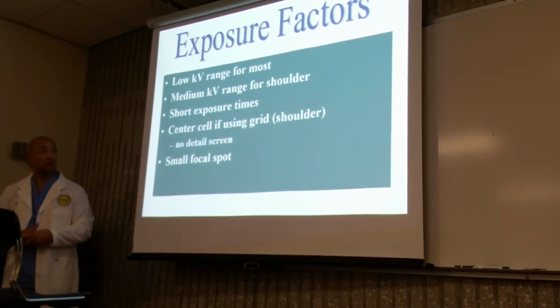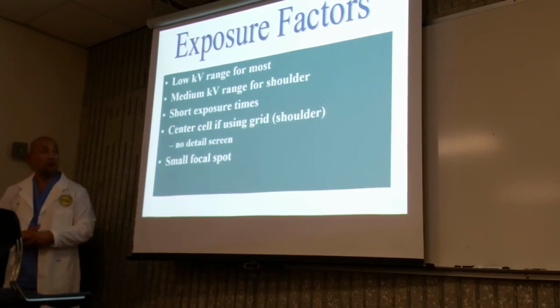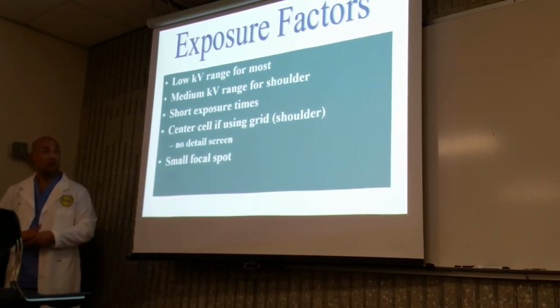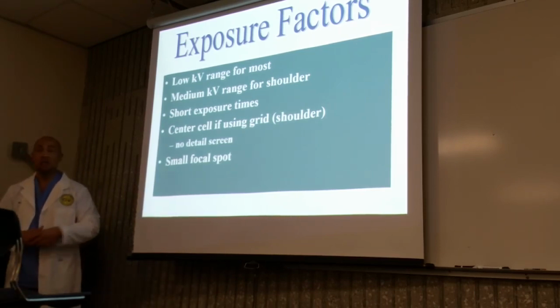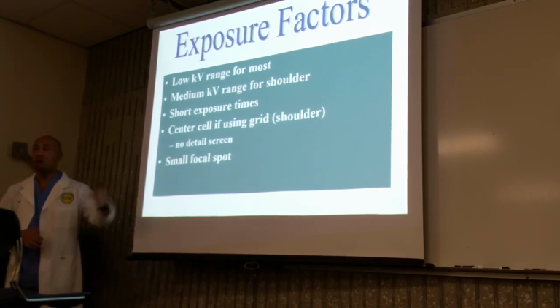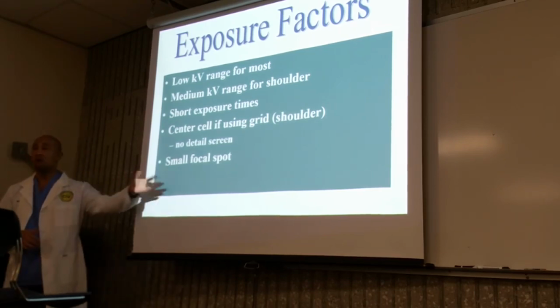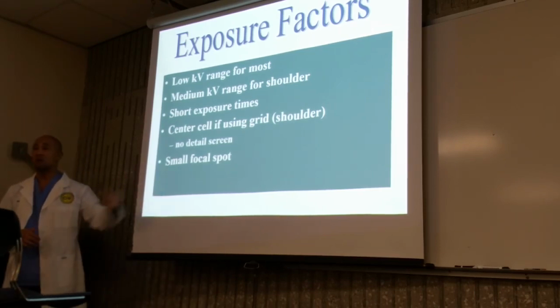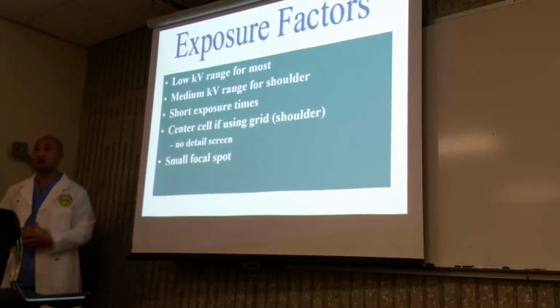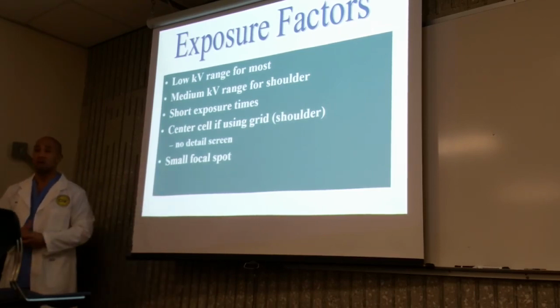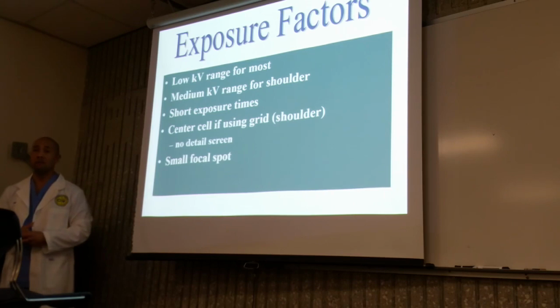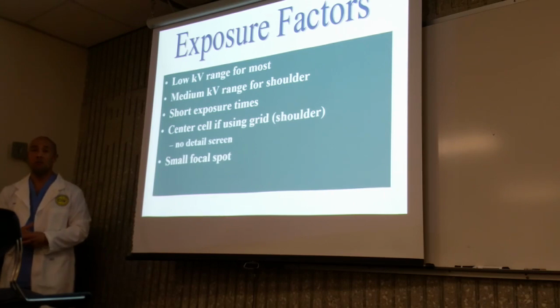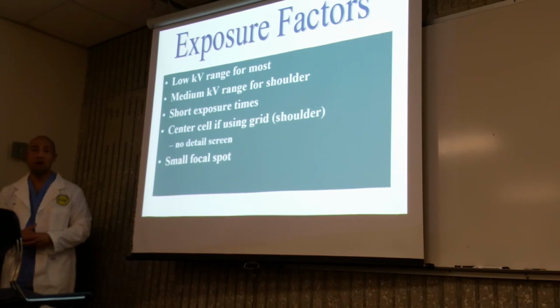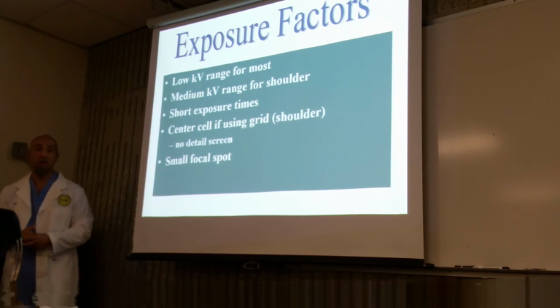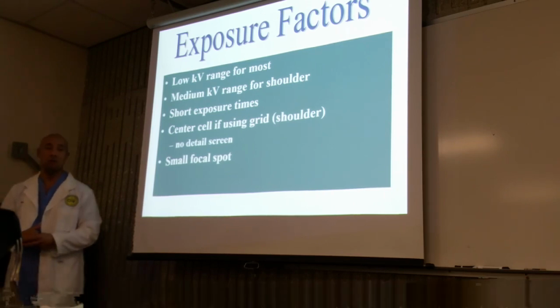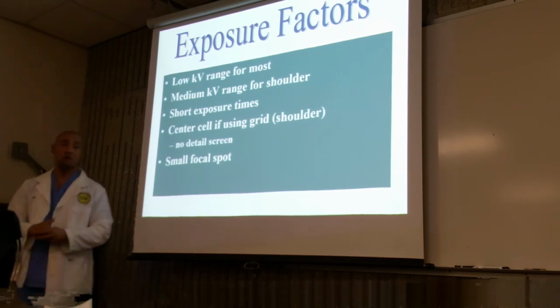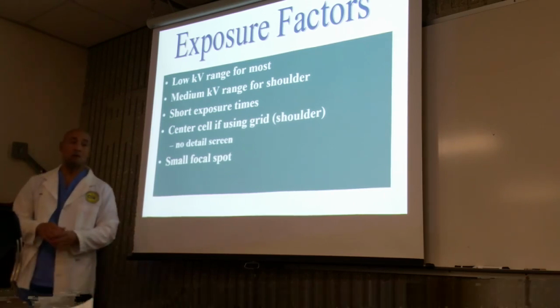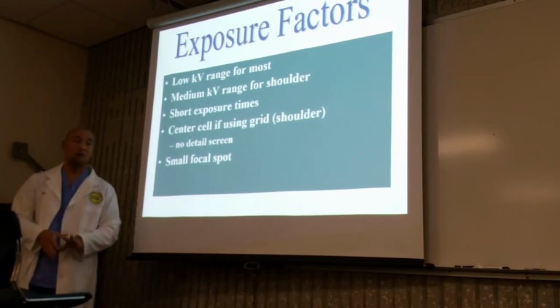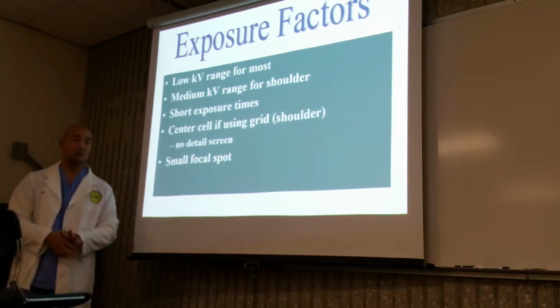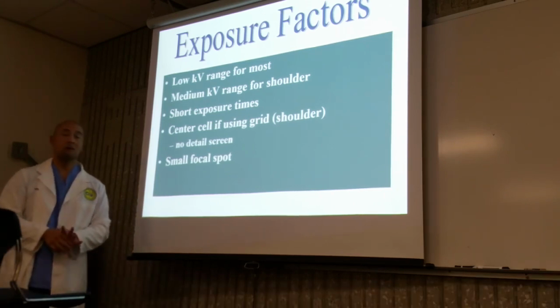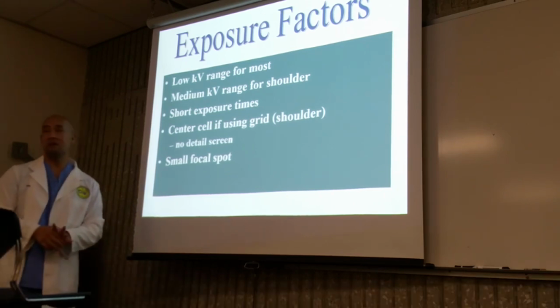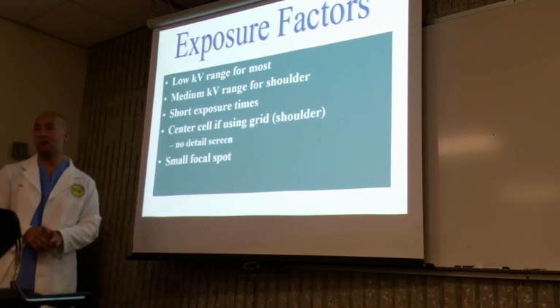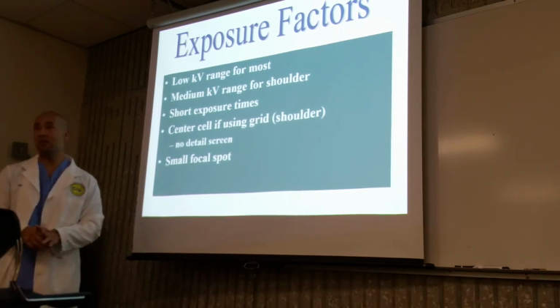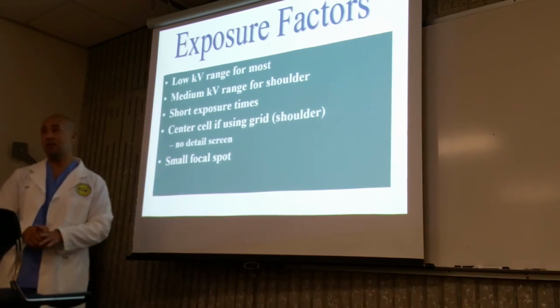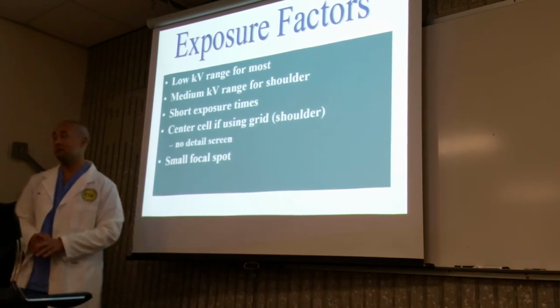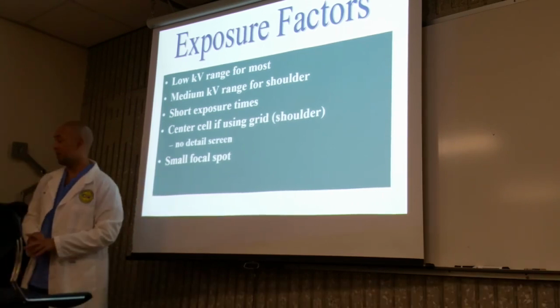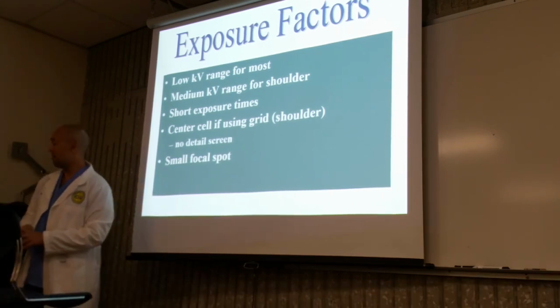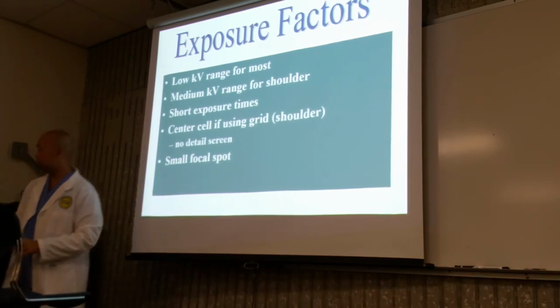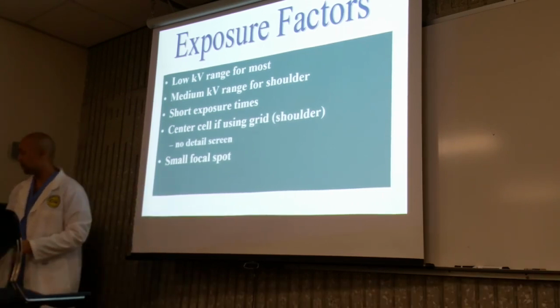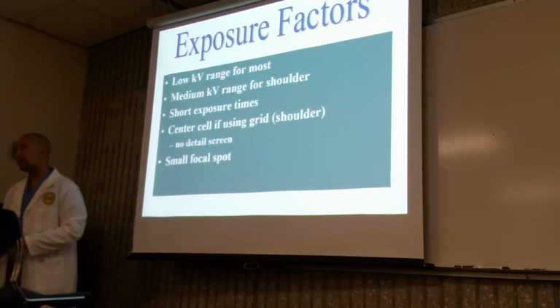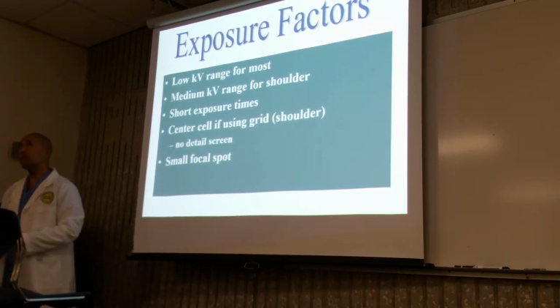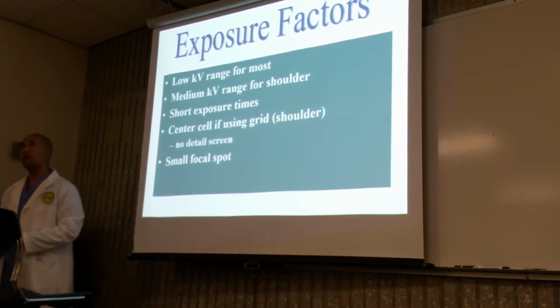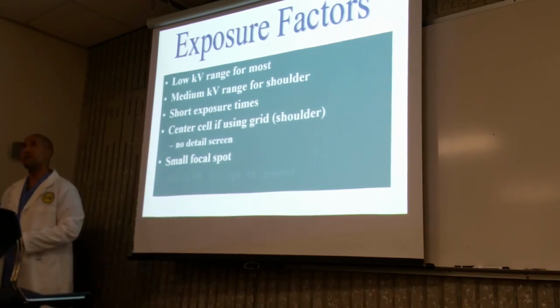If they come to our department, I'm definitely going to use the bucky, because the image just looks a lot better. The bucky grid cleans up all the scatter and gives you a better image. Small focal spot — better detail.